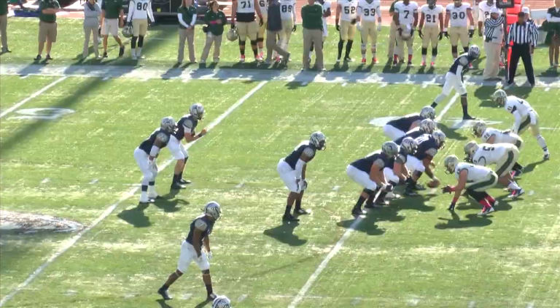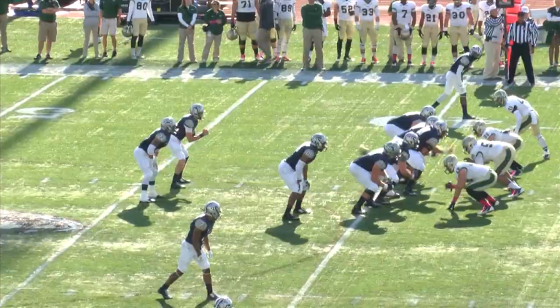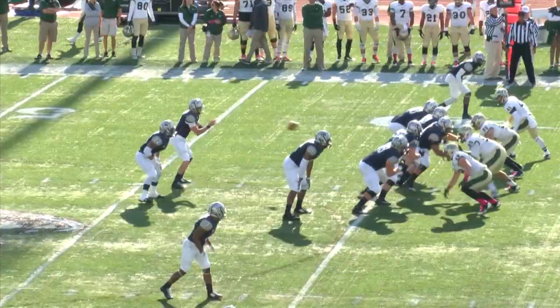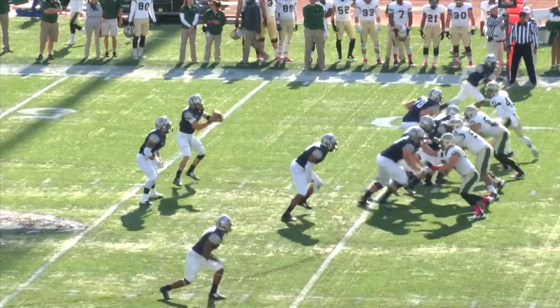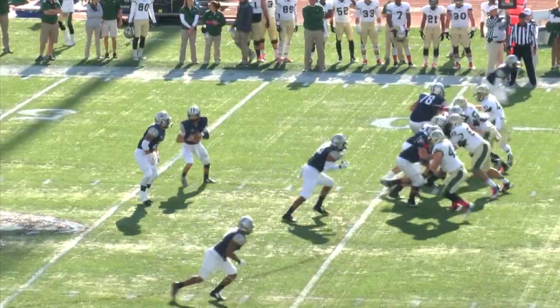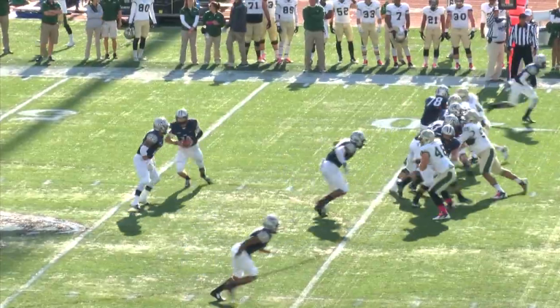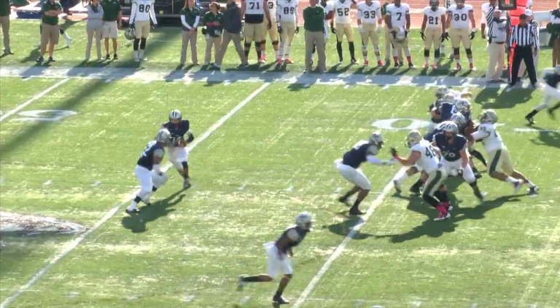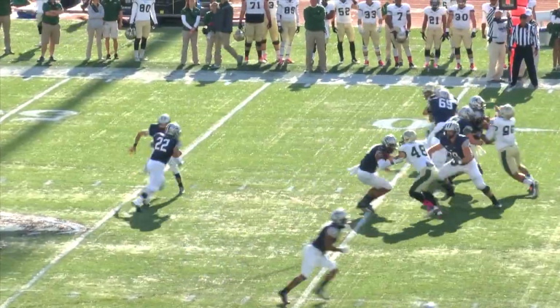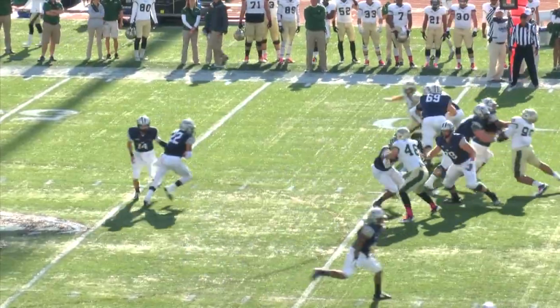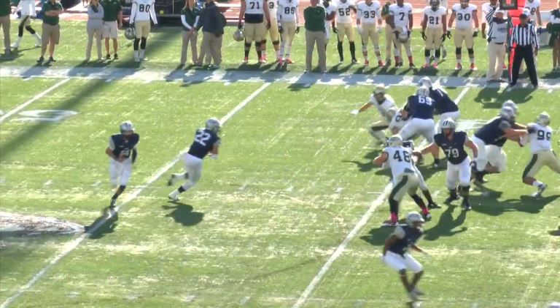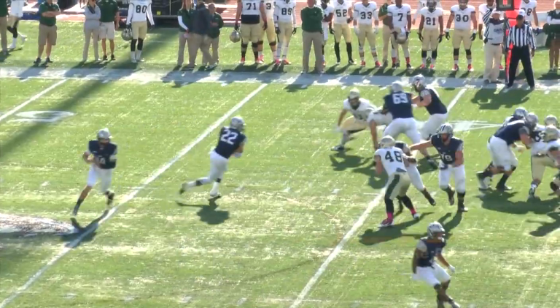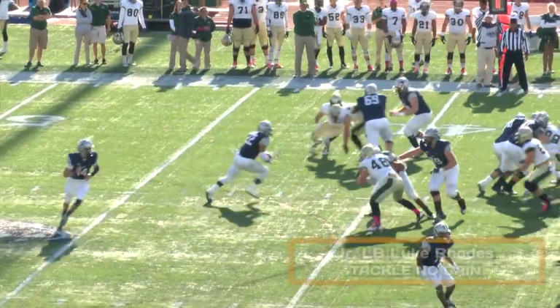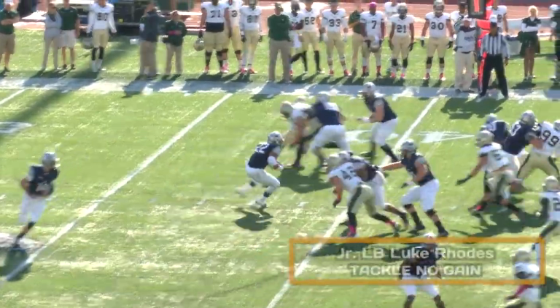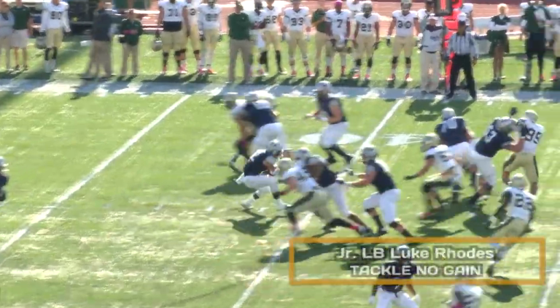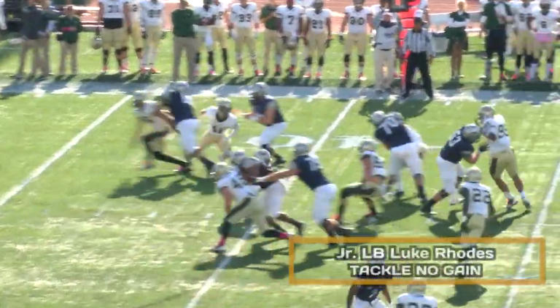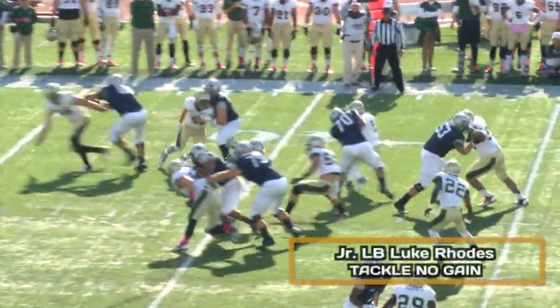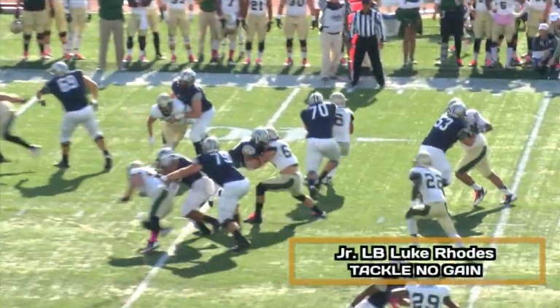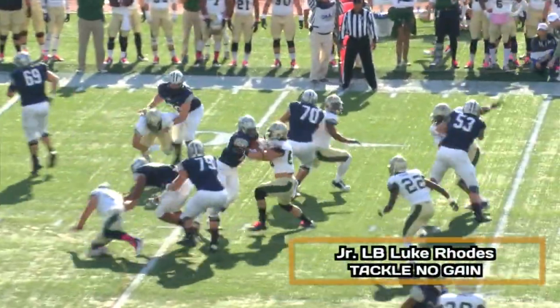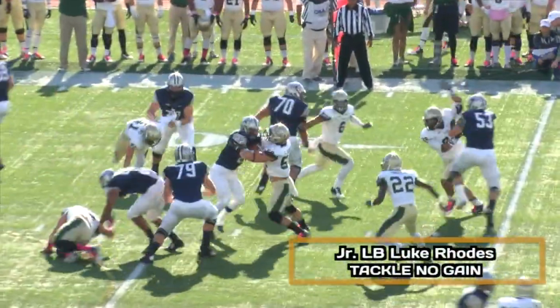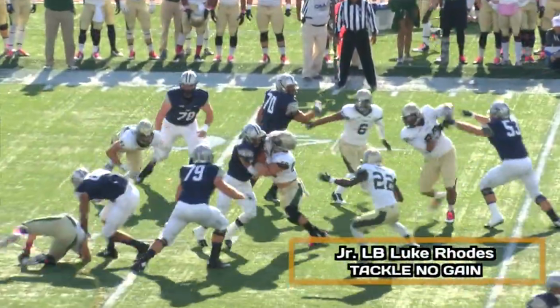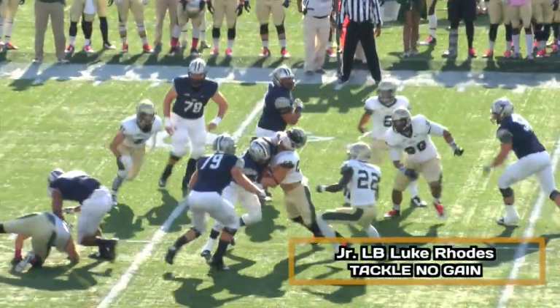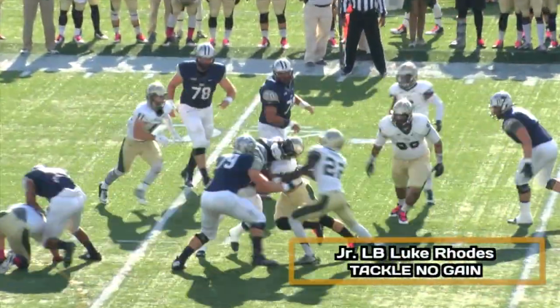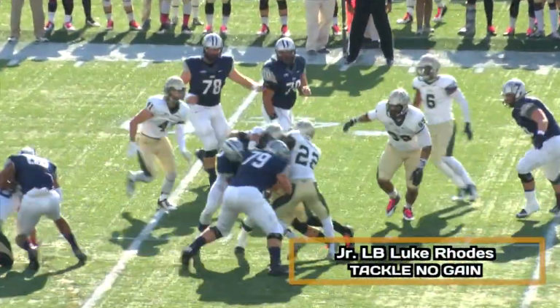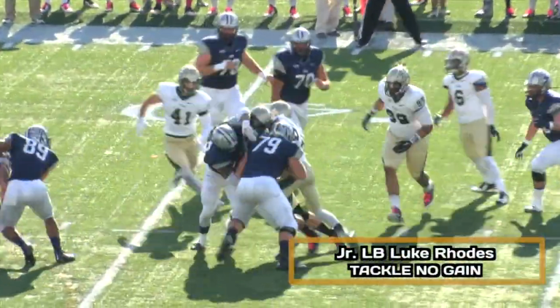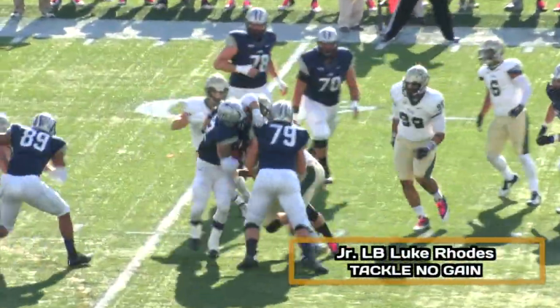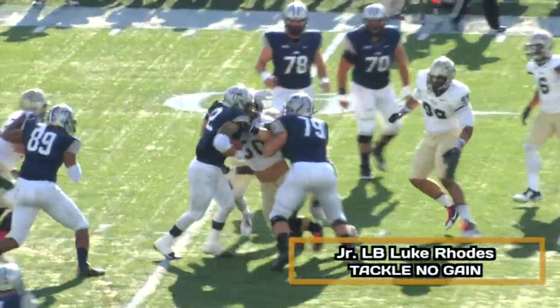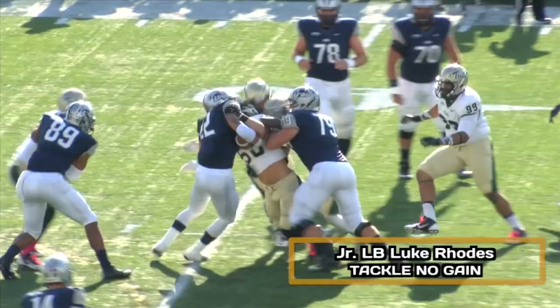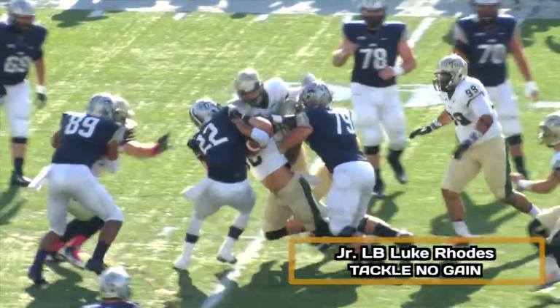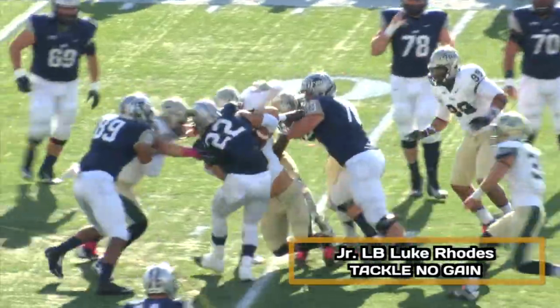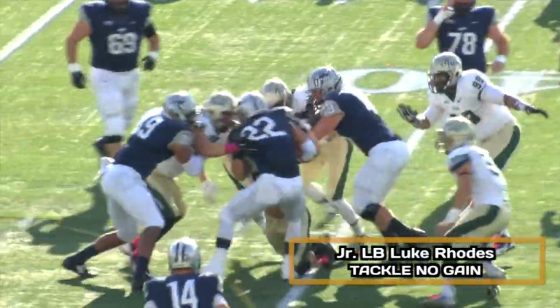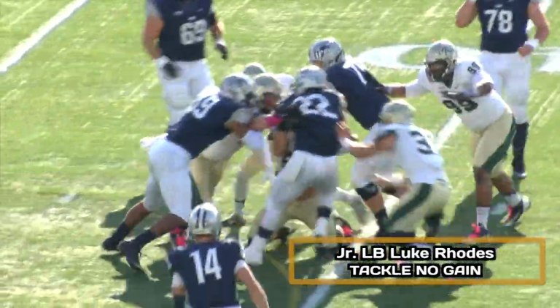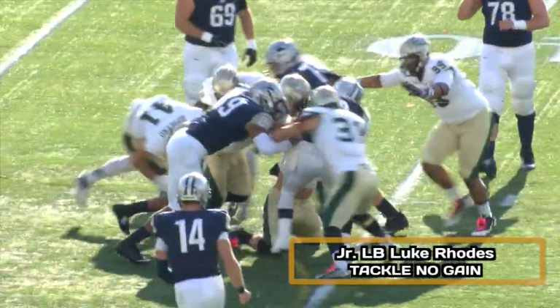There's the snap. Bayless will hand off to Reddy. Hit at the line of scrimmage, stood up, and thrown back.